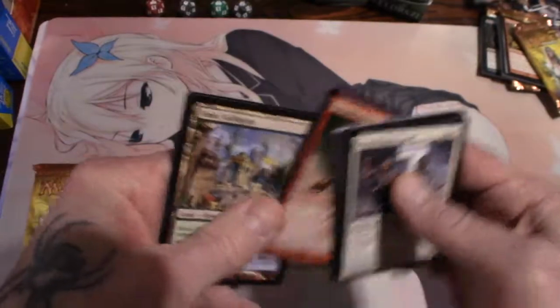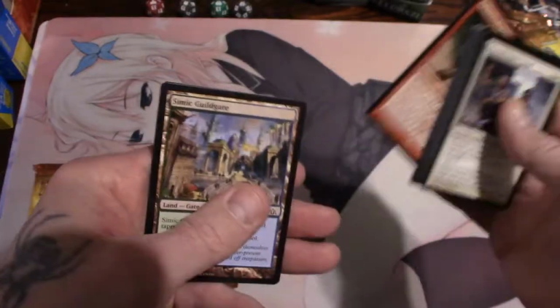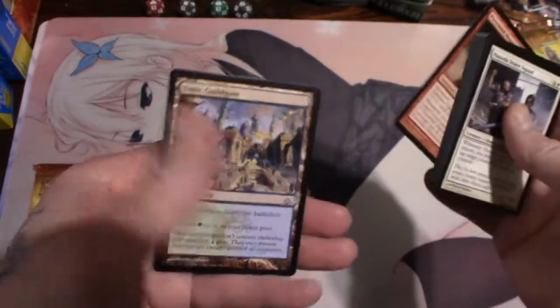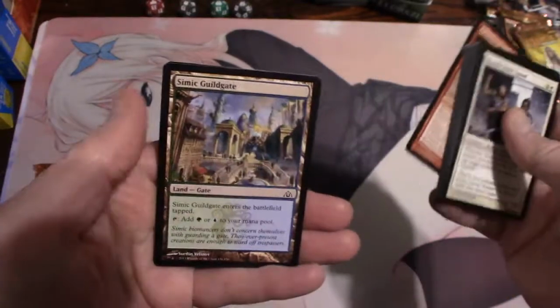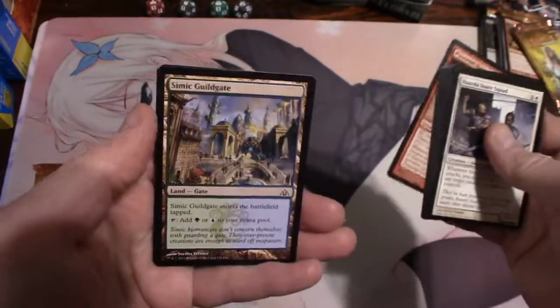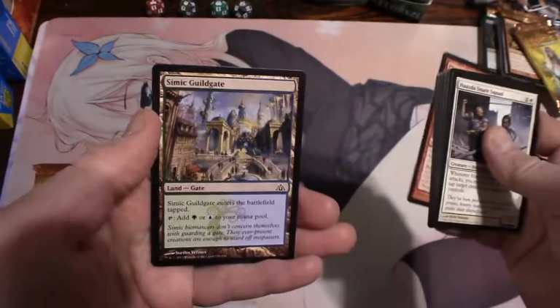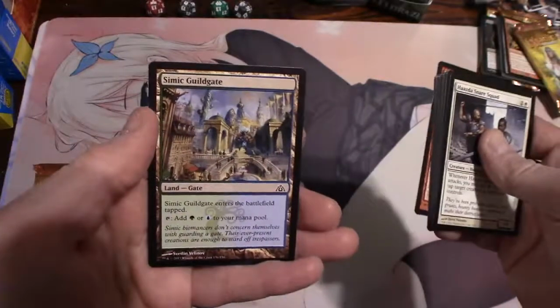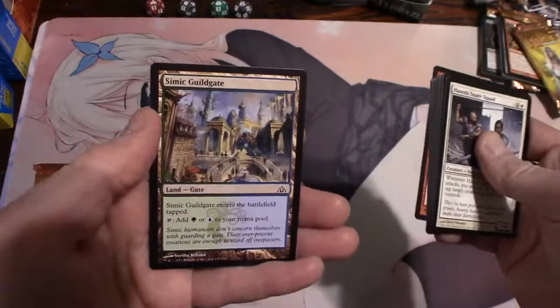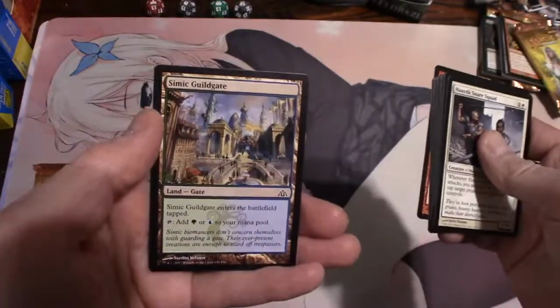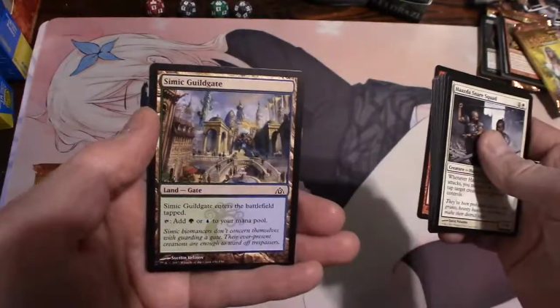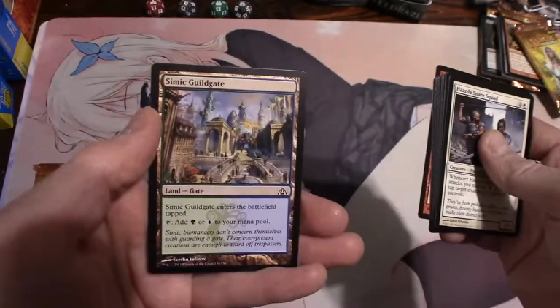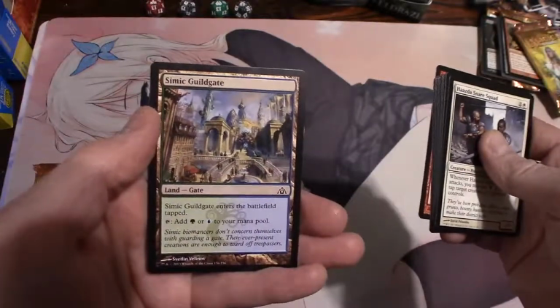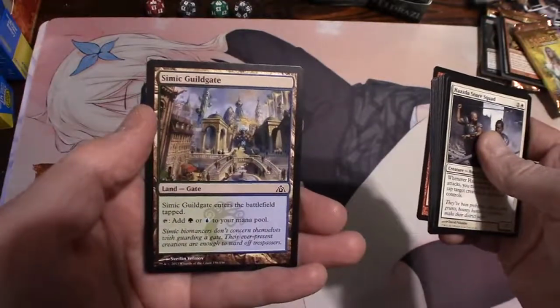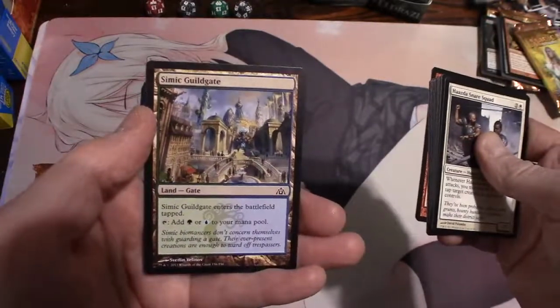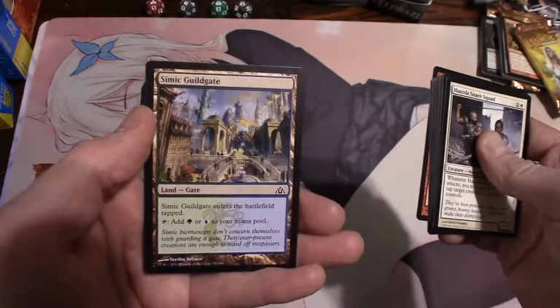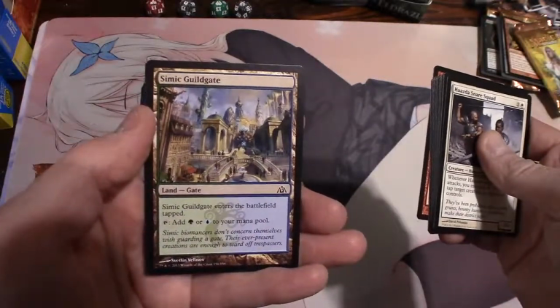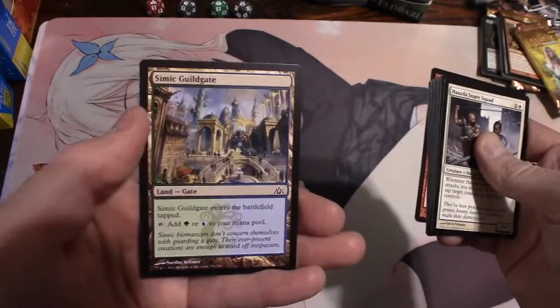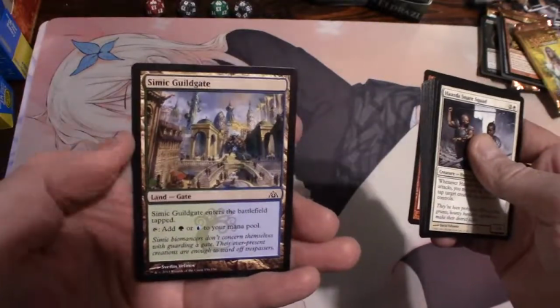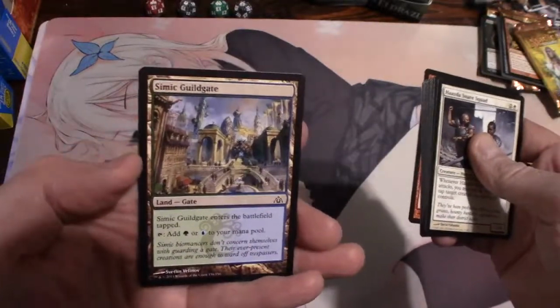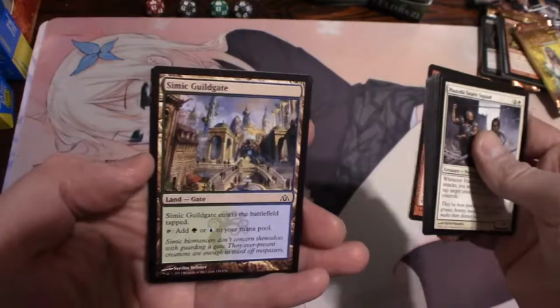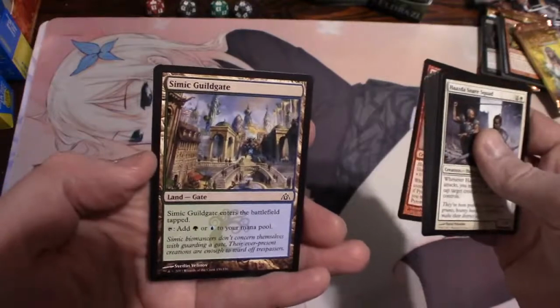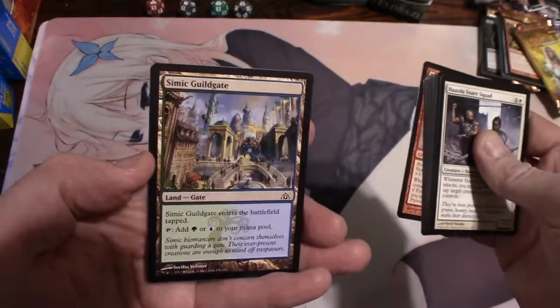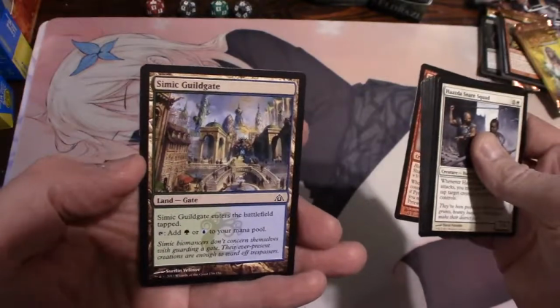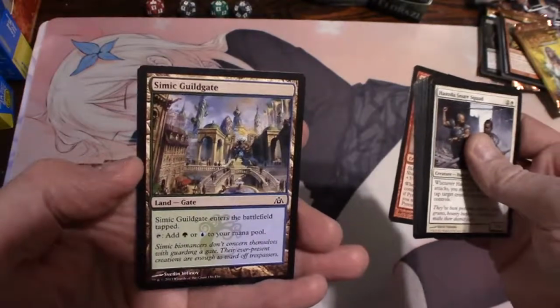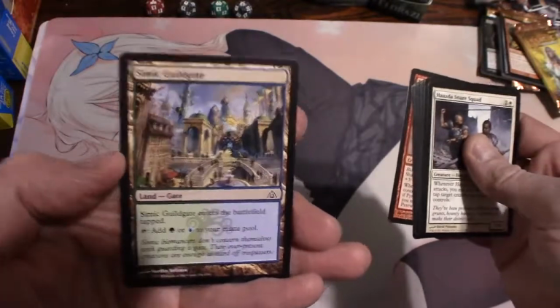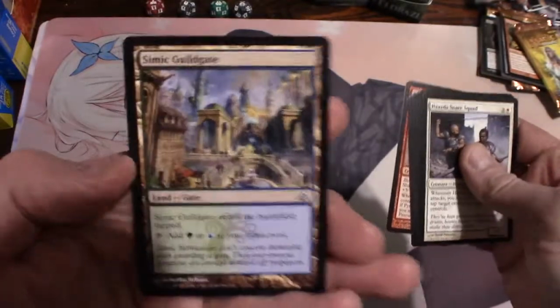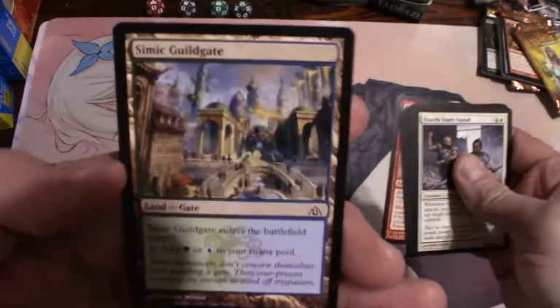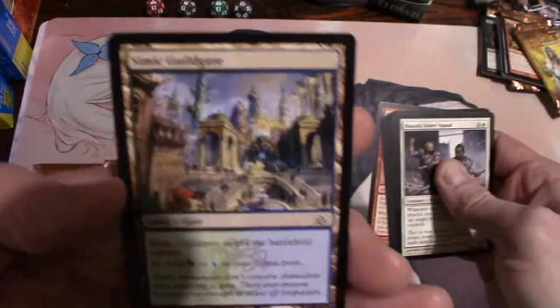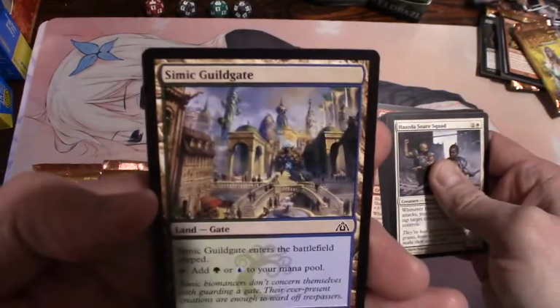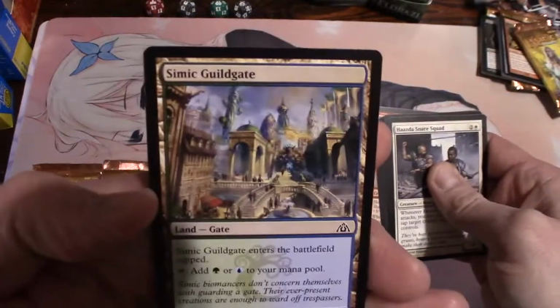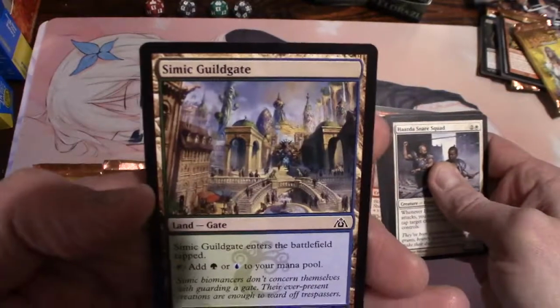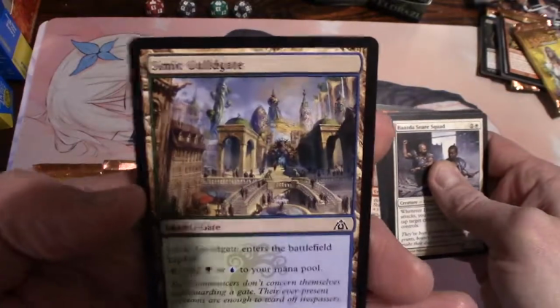And a Simic Guild Gate - yeah man, that is beautiful artwork as well. Look at that, that's crazy cool.